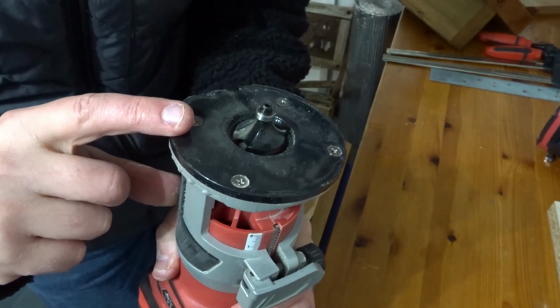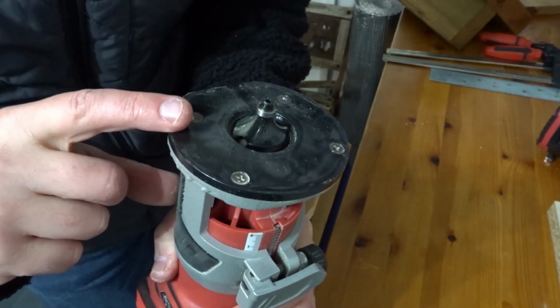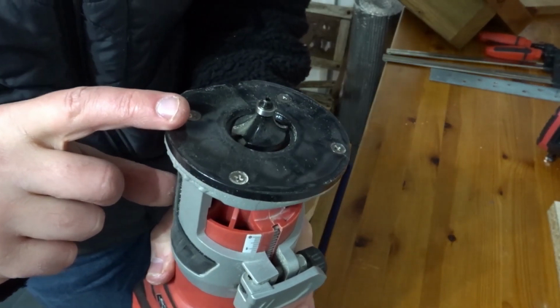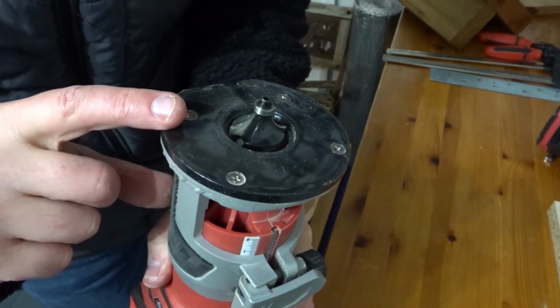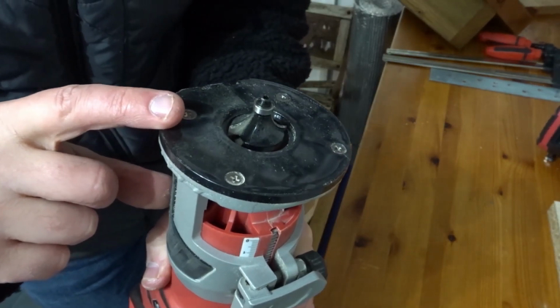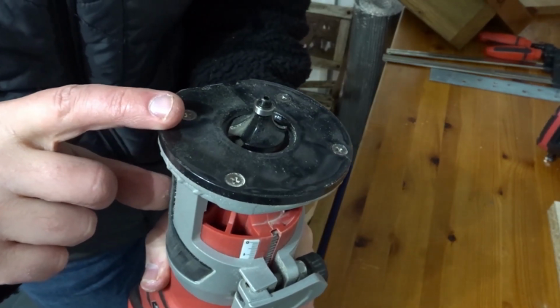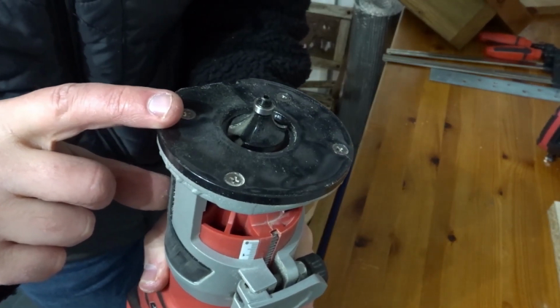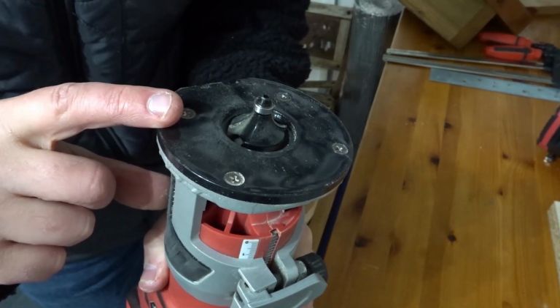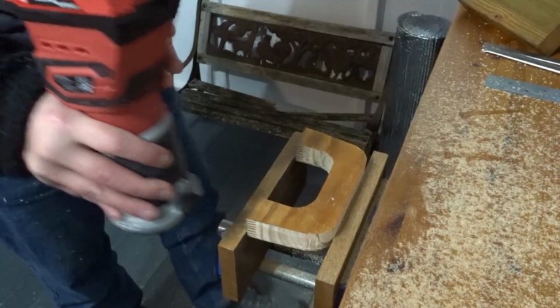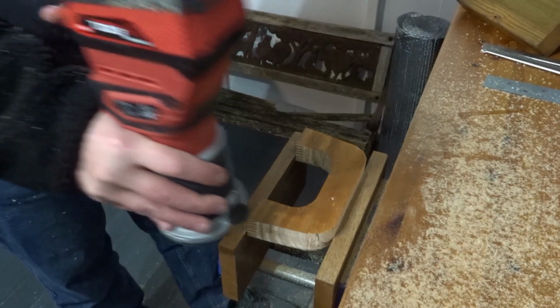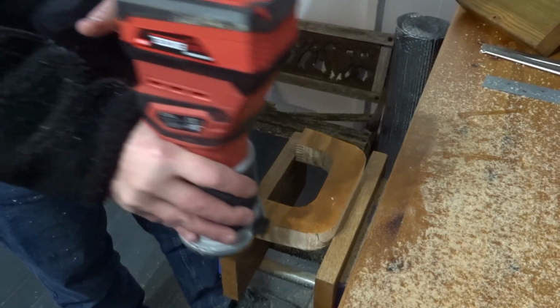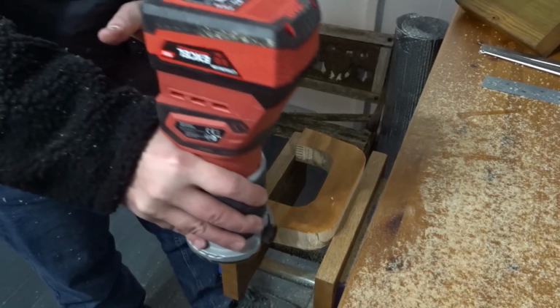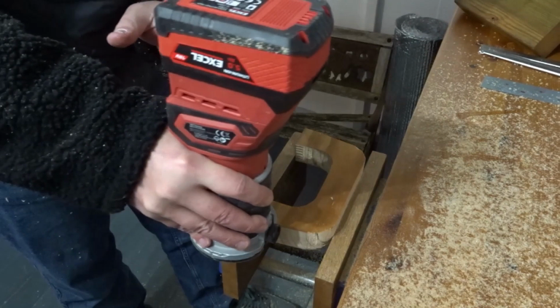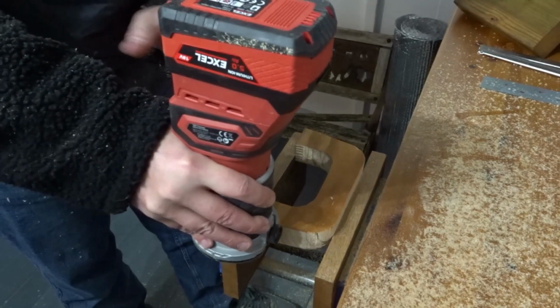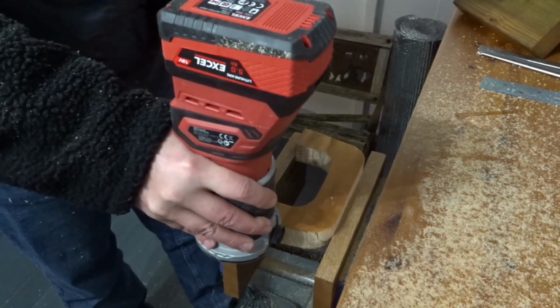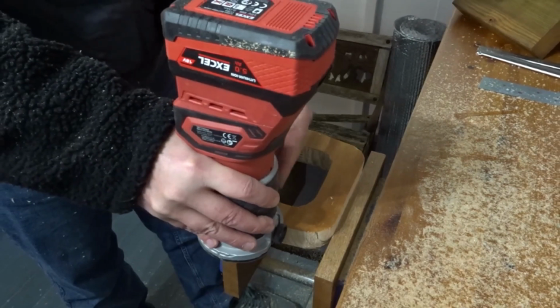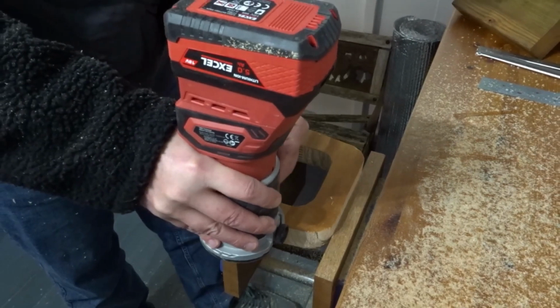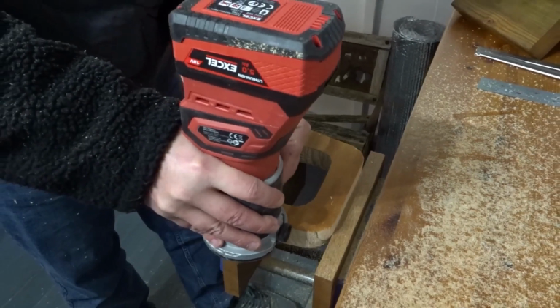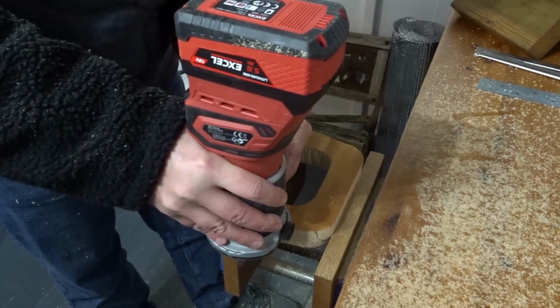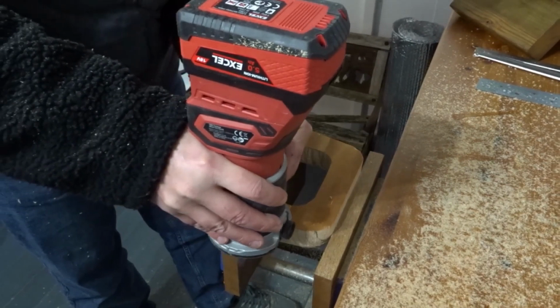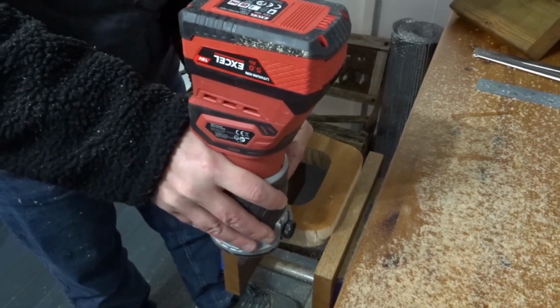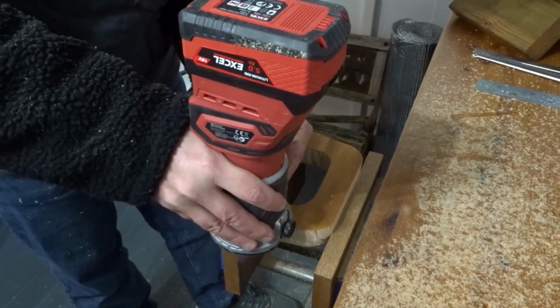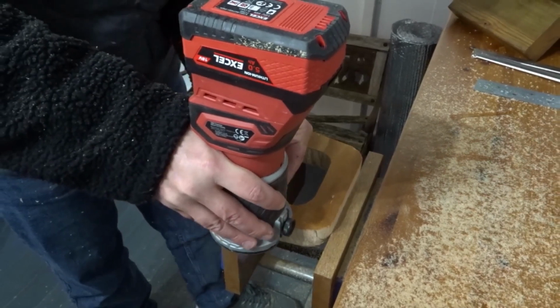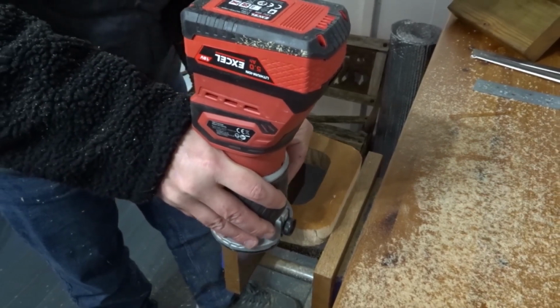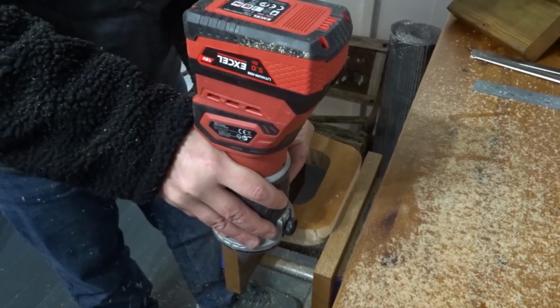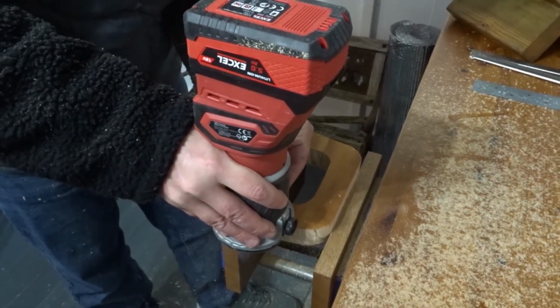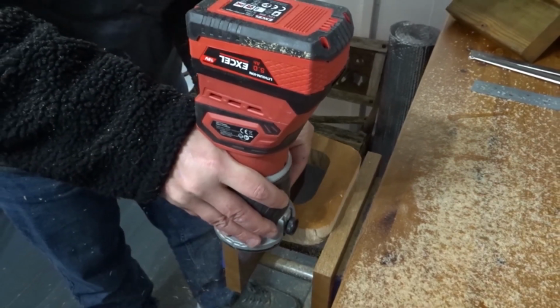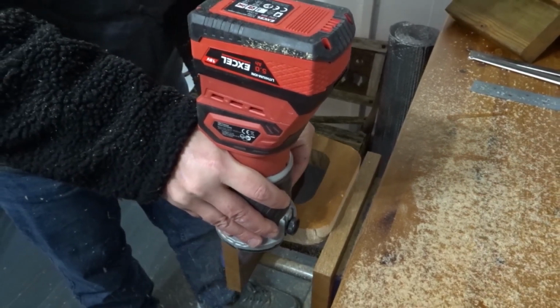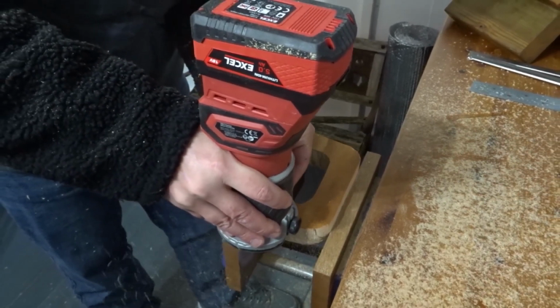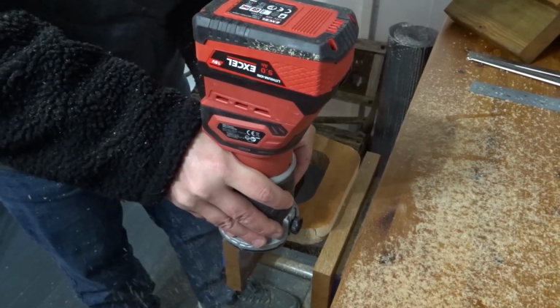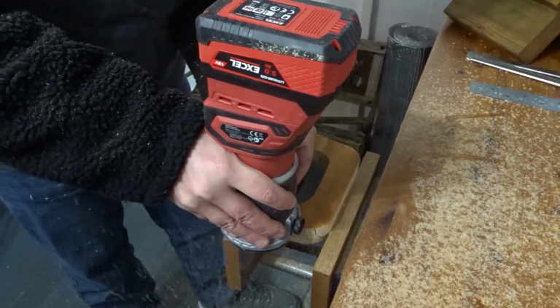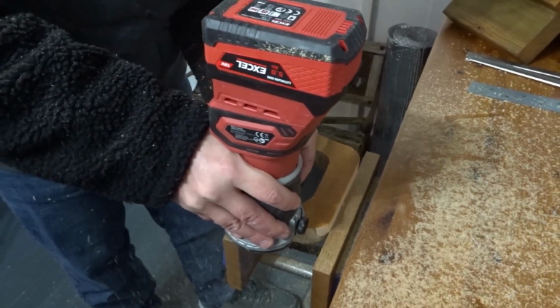The underneath of the block I then countersunk, as I need the screw to sit underneath the surface. Now I added a round over to the handles and the tops of the blocks.